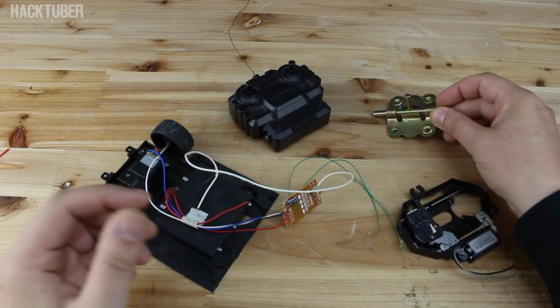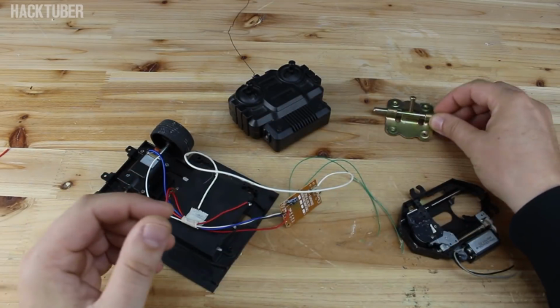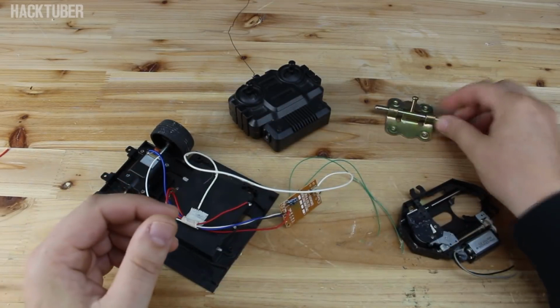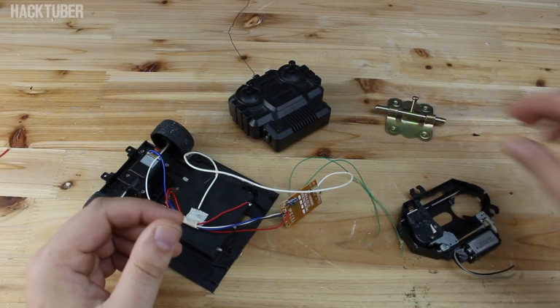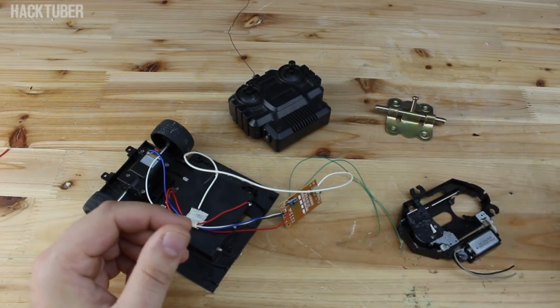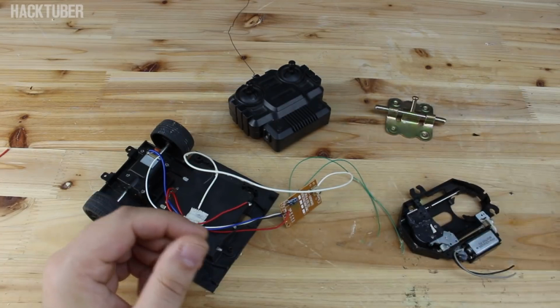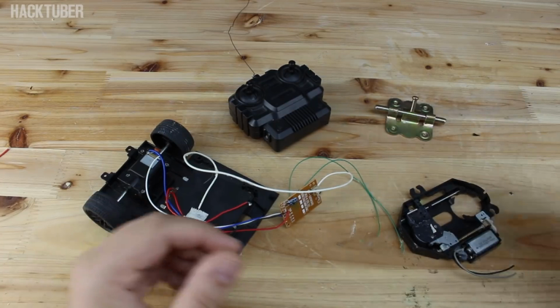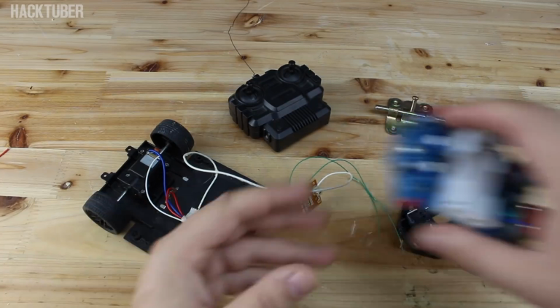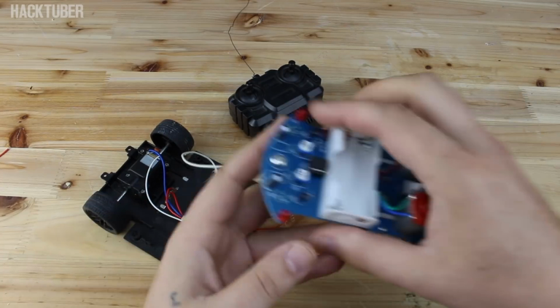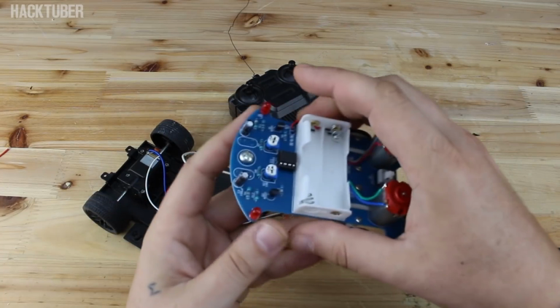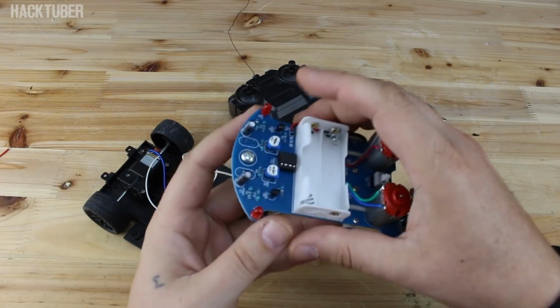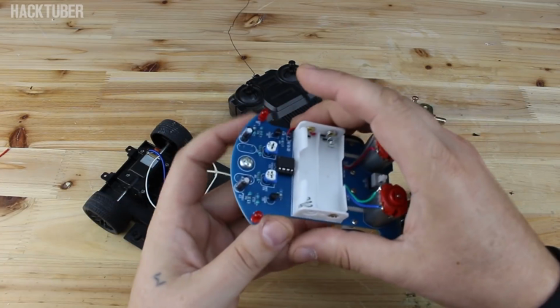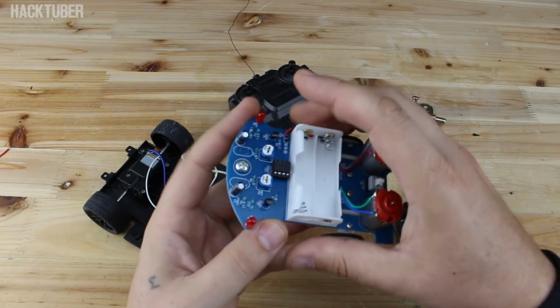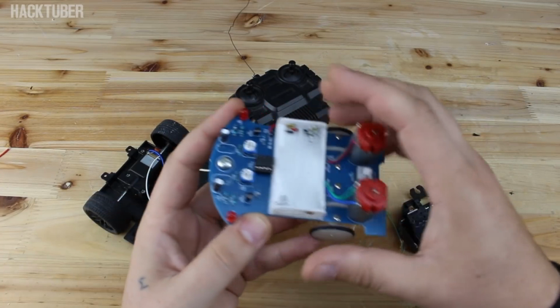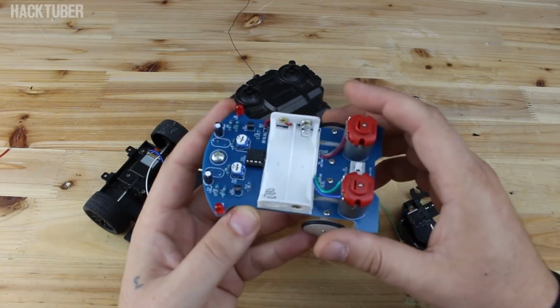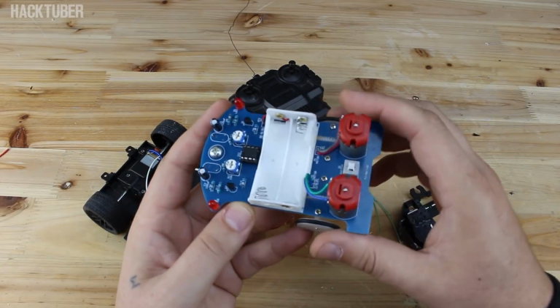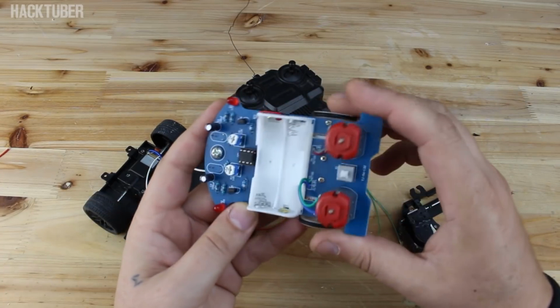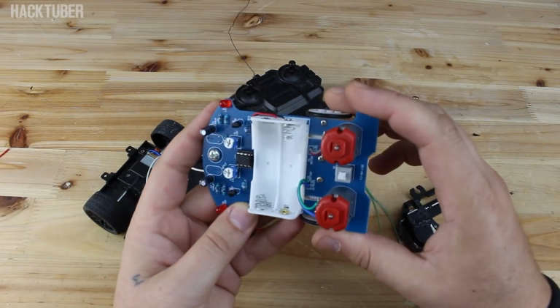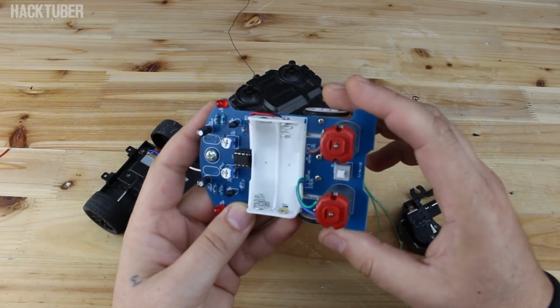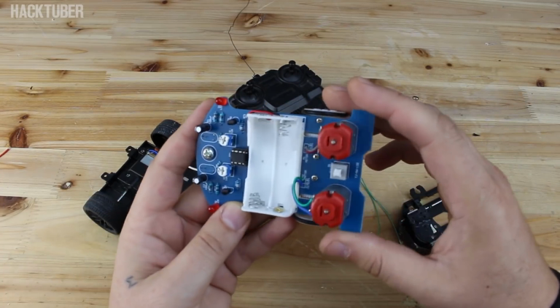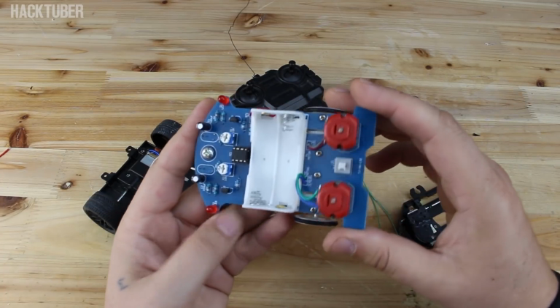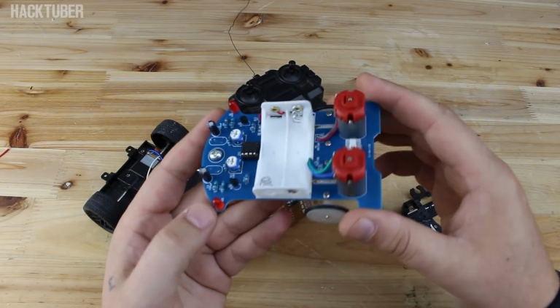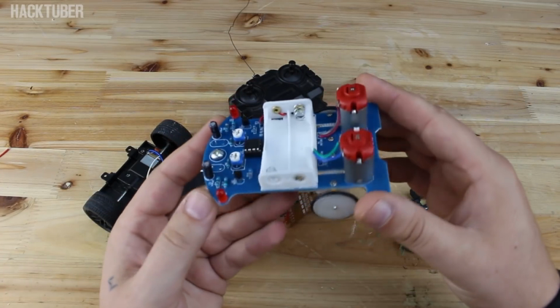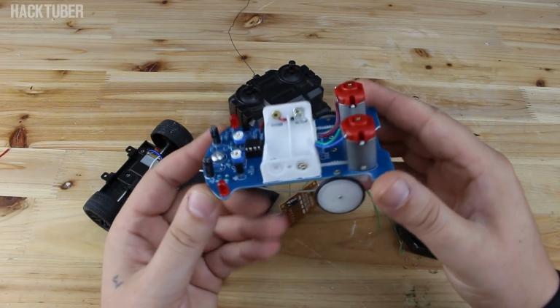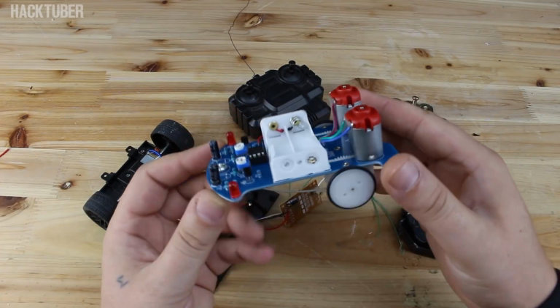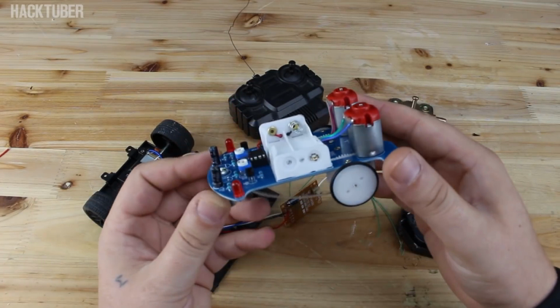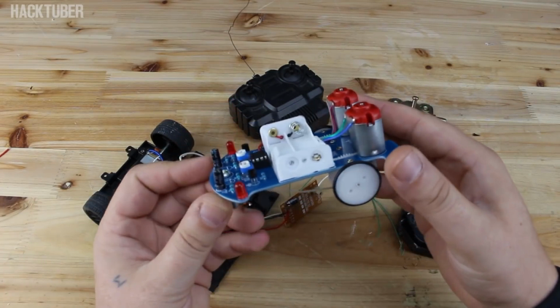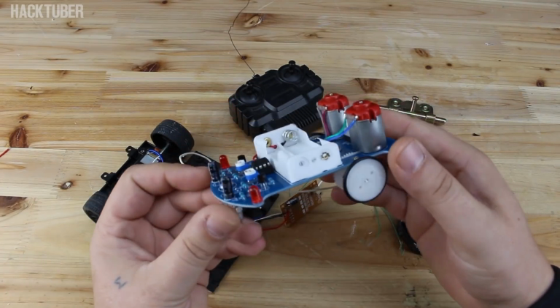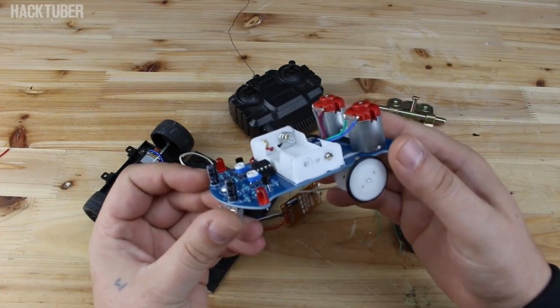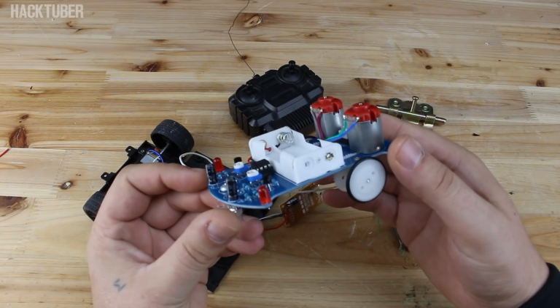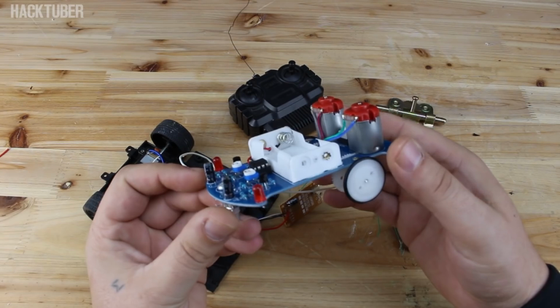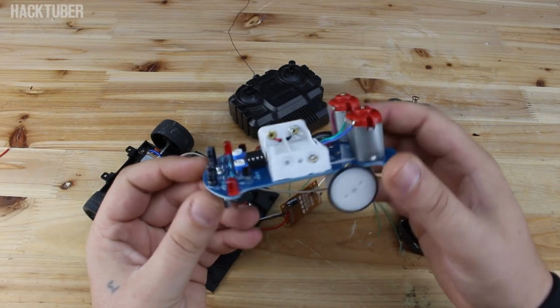Stay tuned up to the end and see who is the winner of this following car robot.